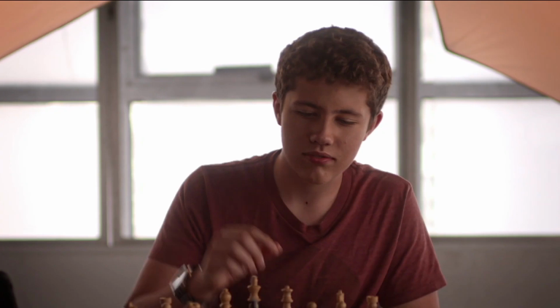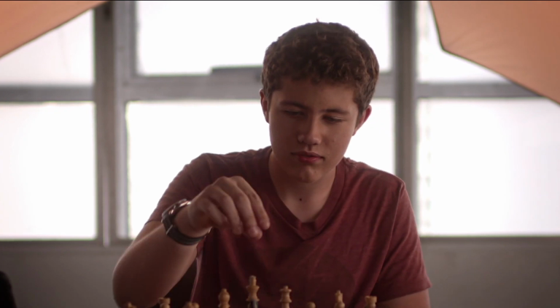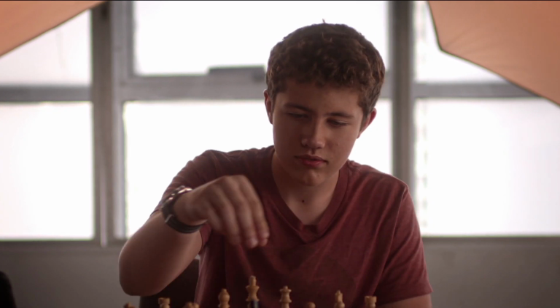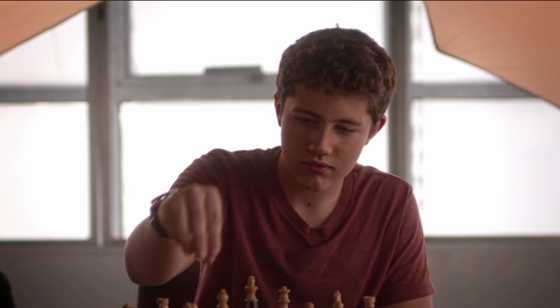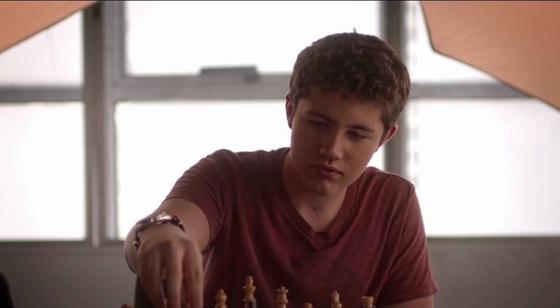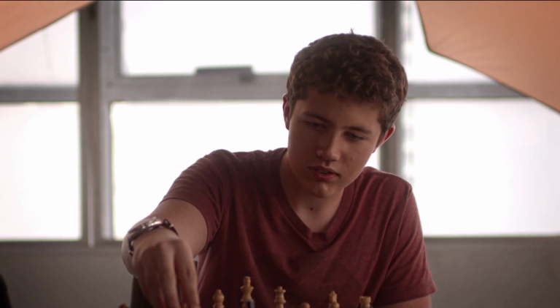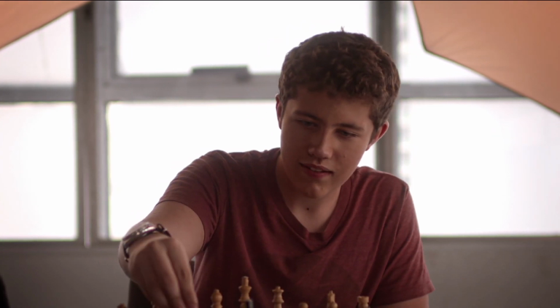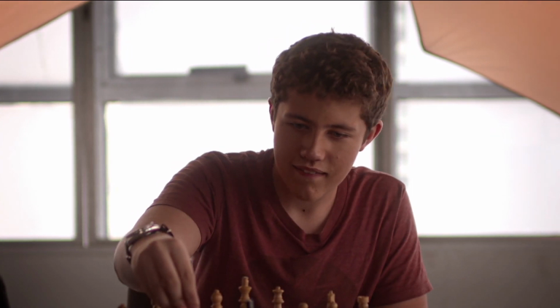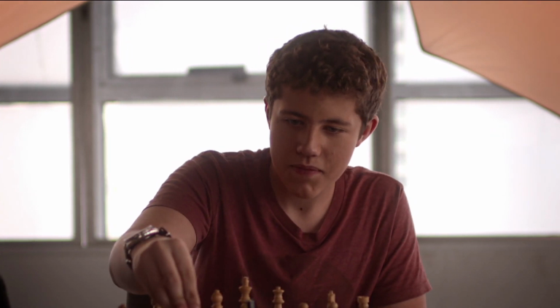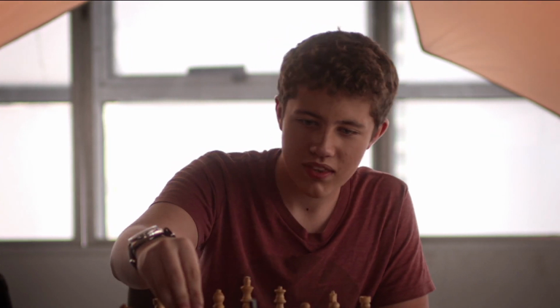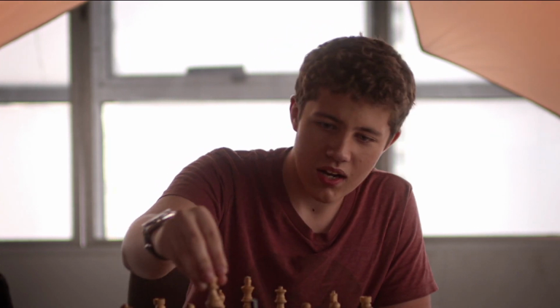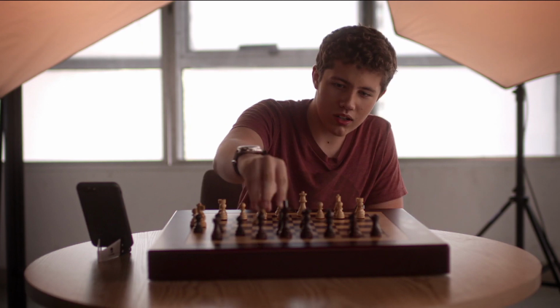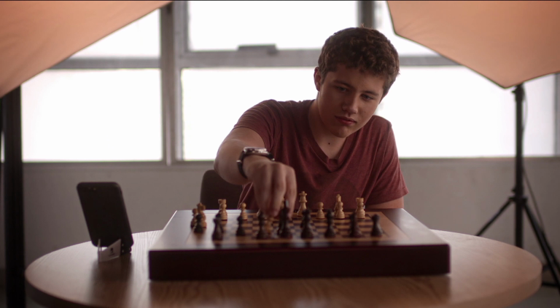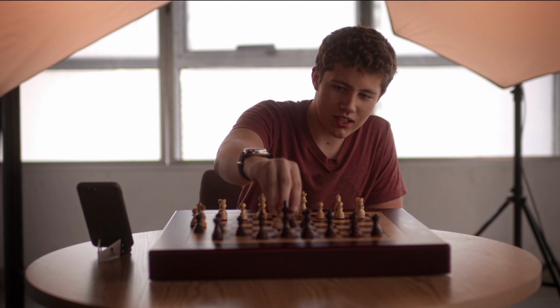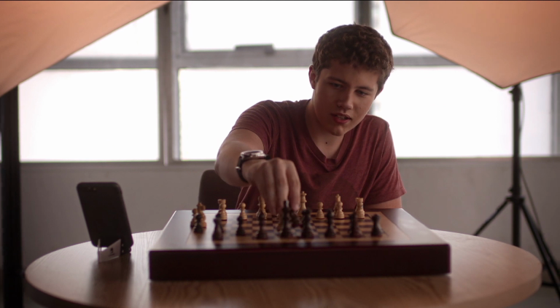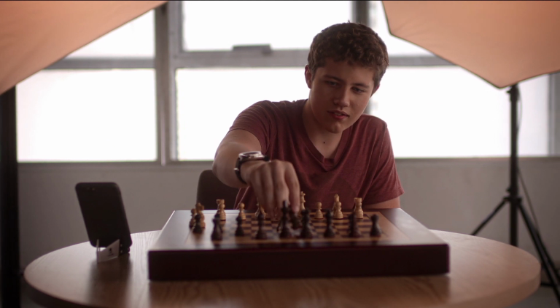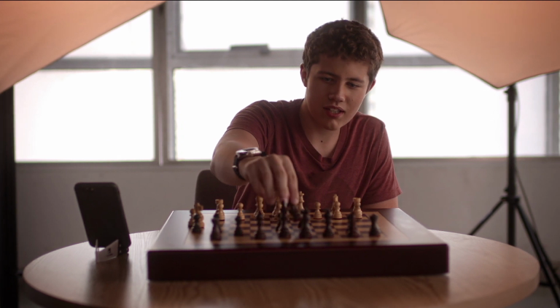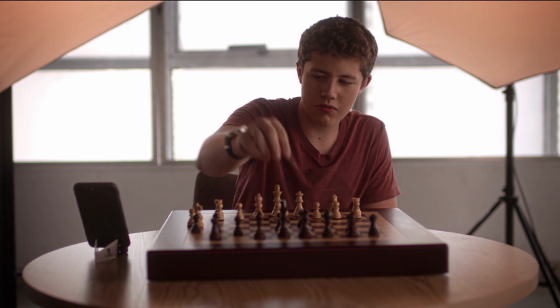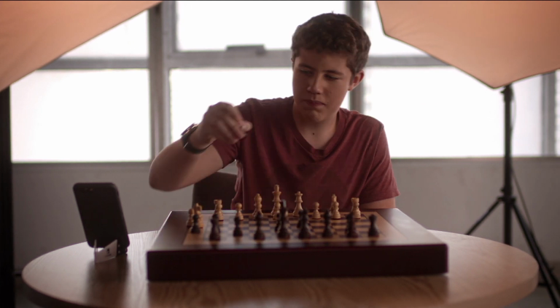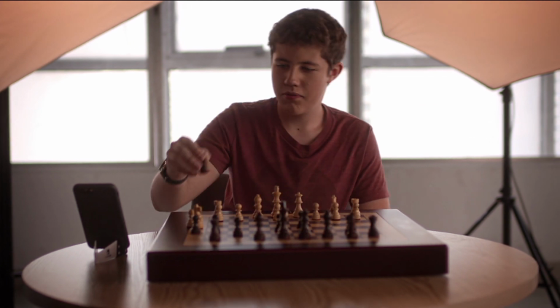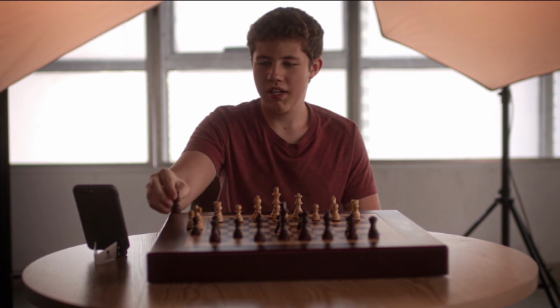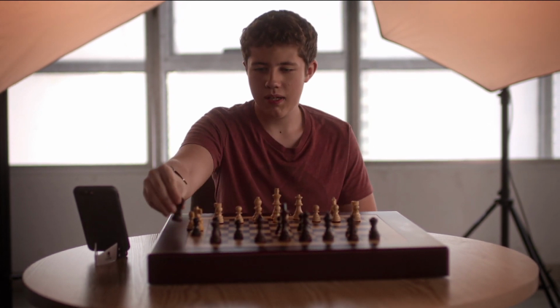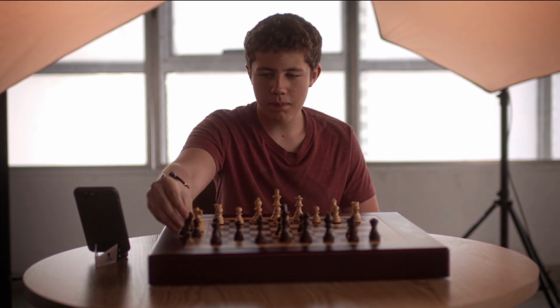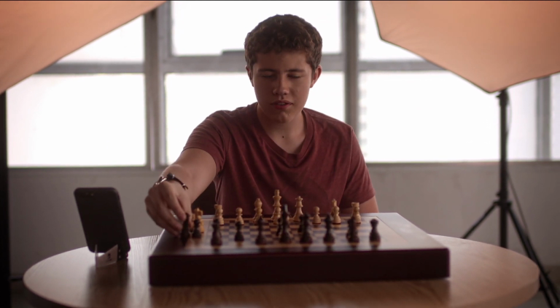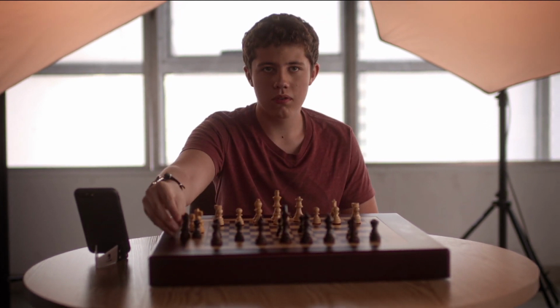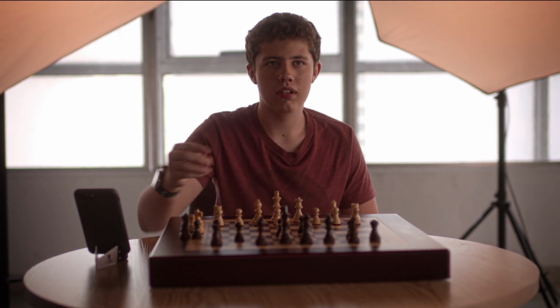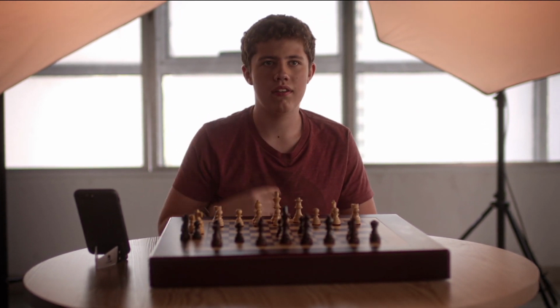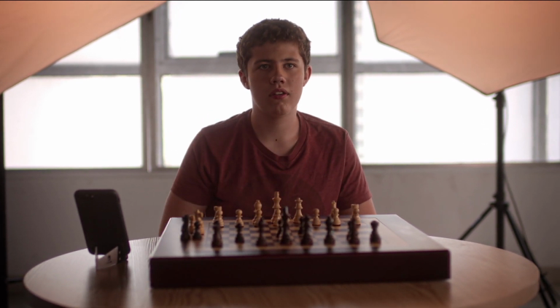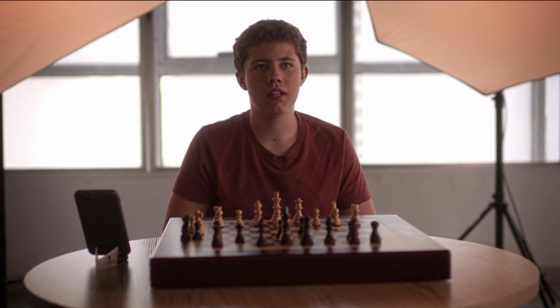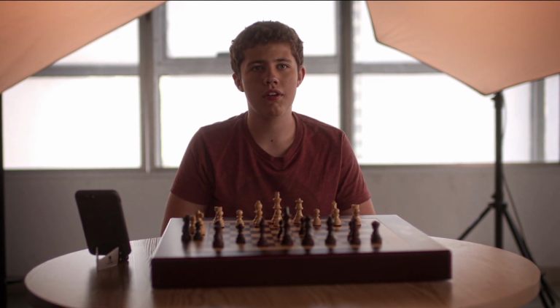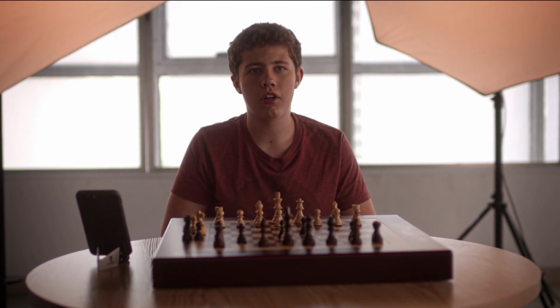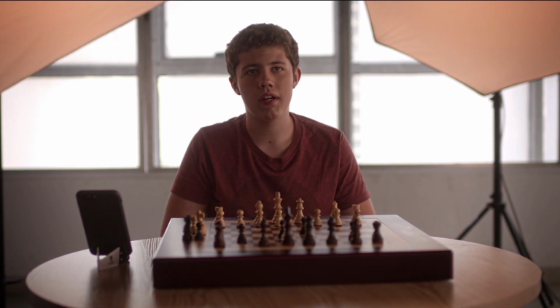What if I said that your dad's making these moves? Well, that would be pretty impossible. He's in the military far away.